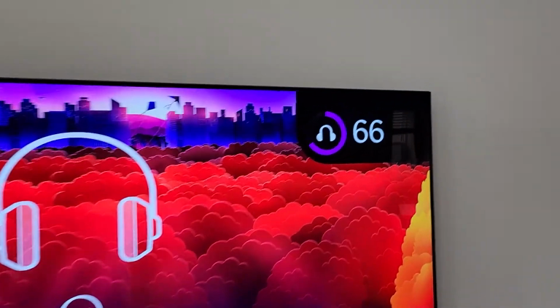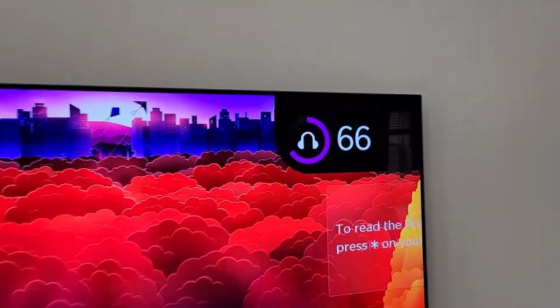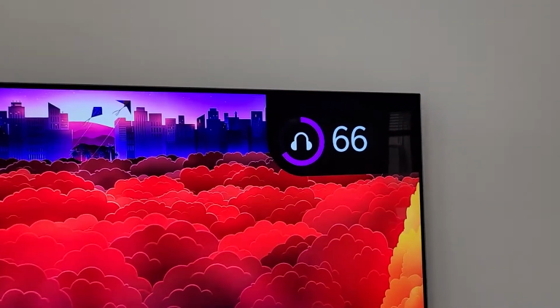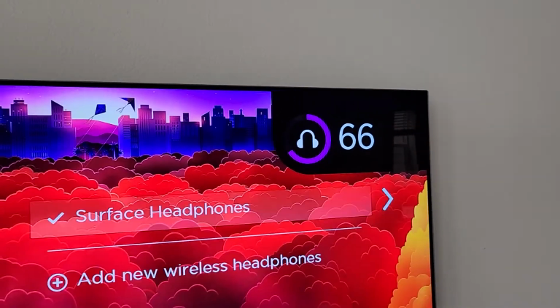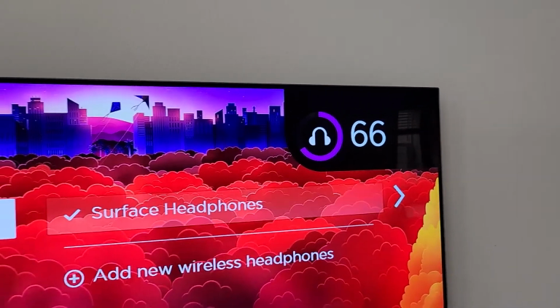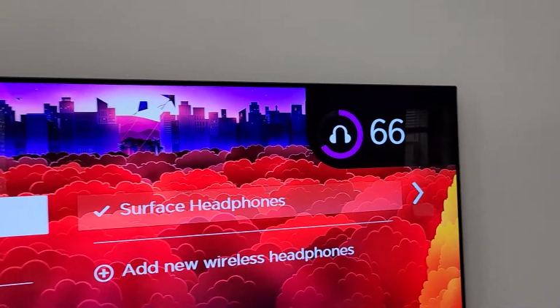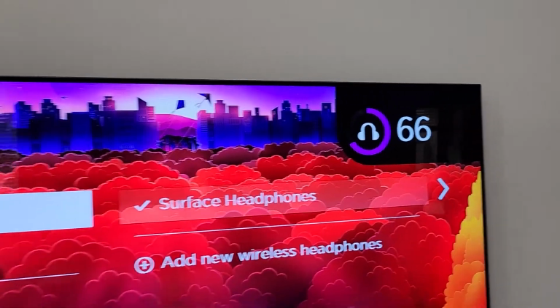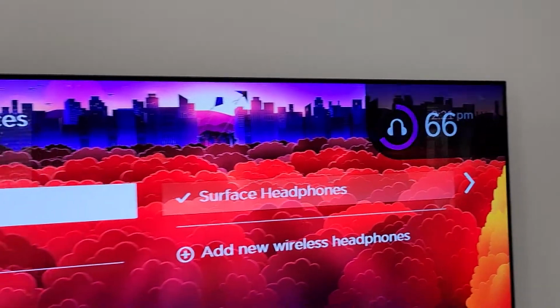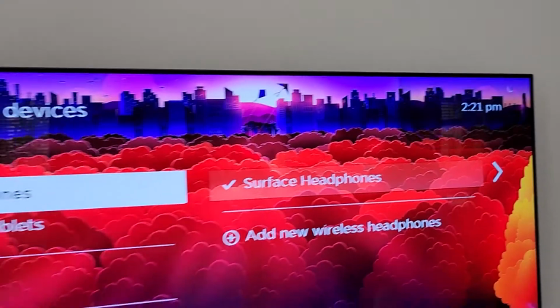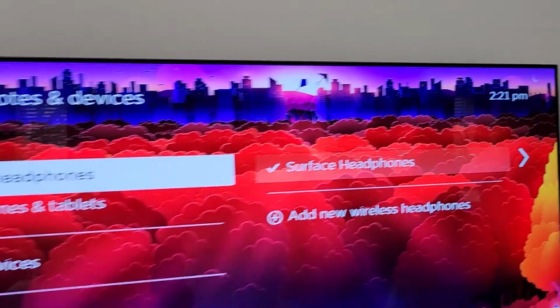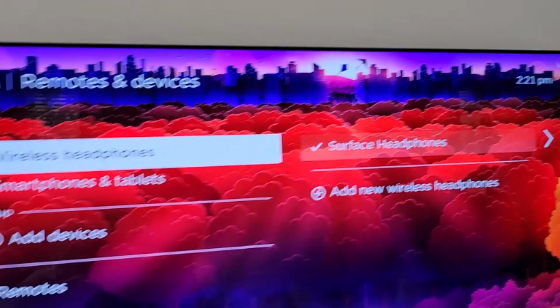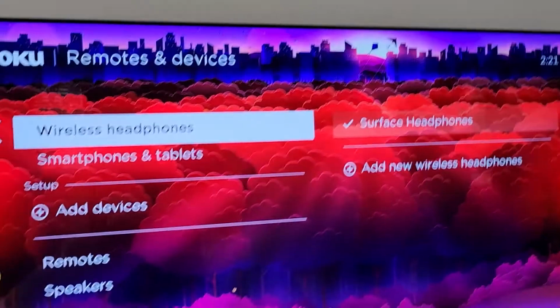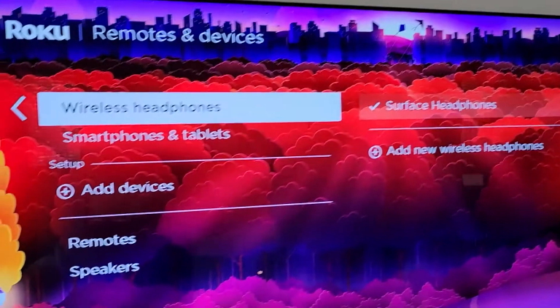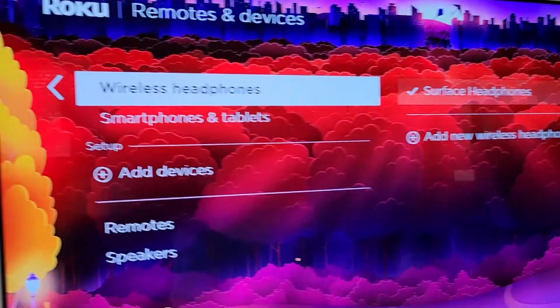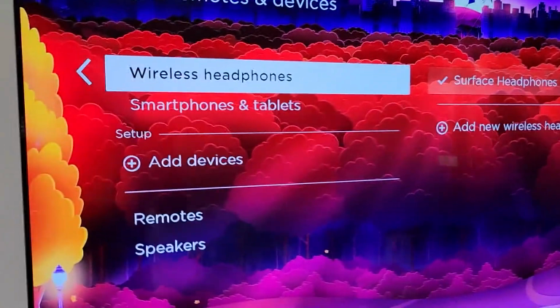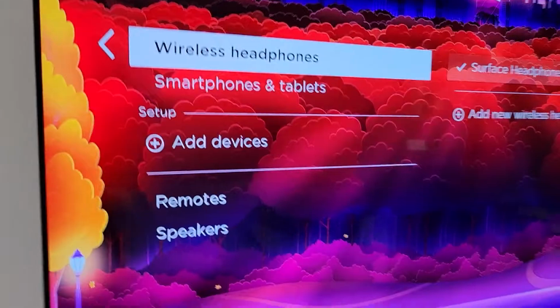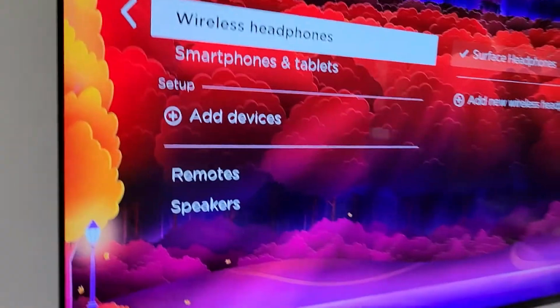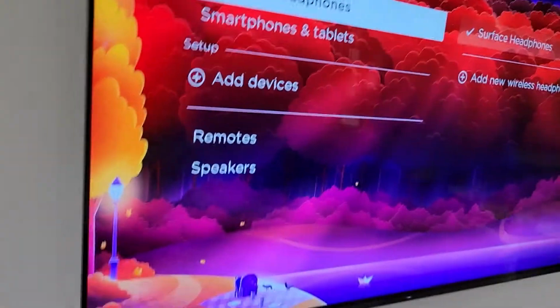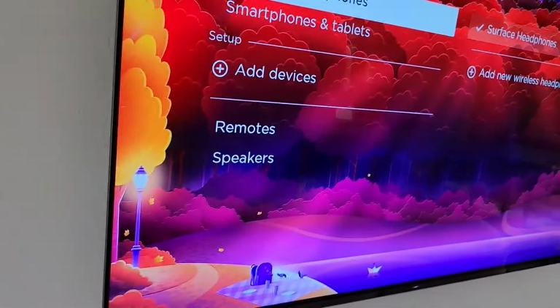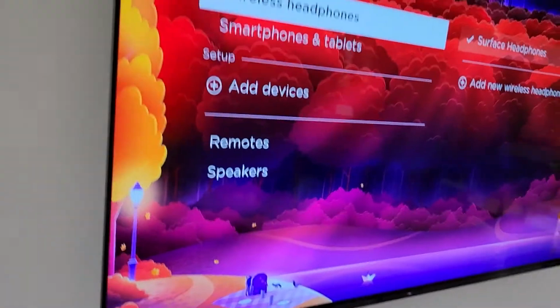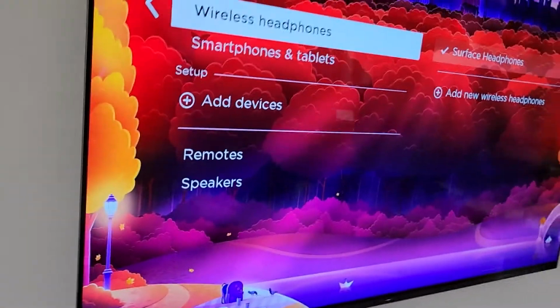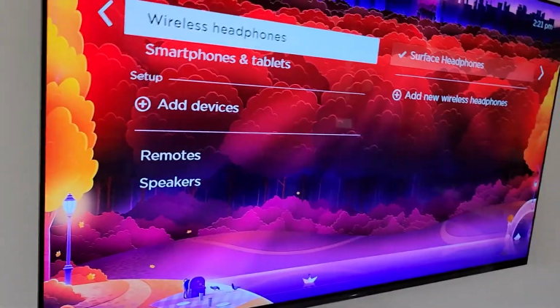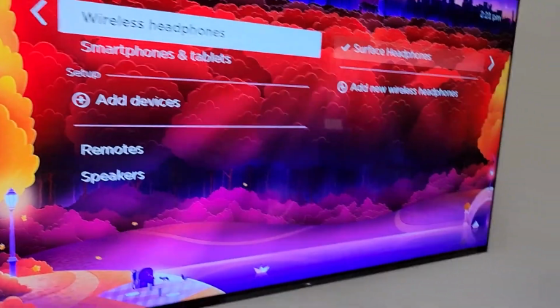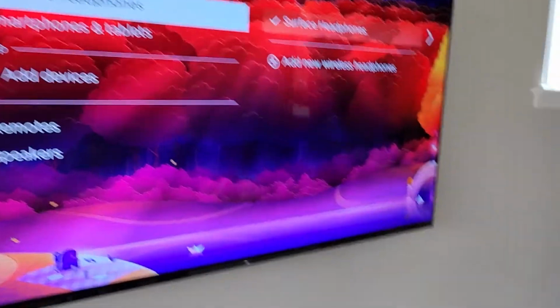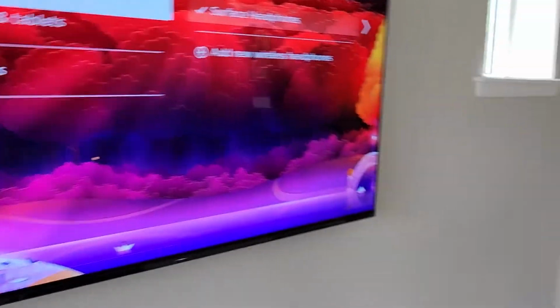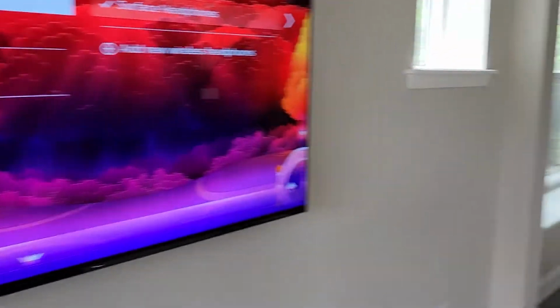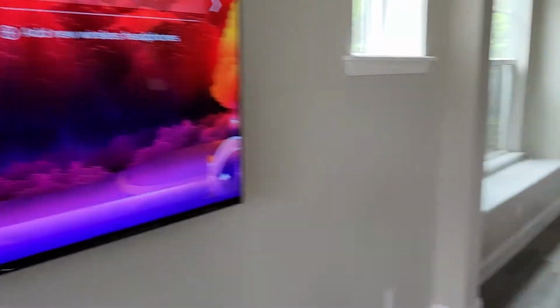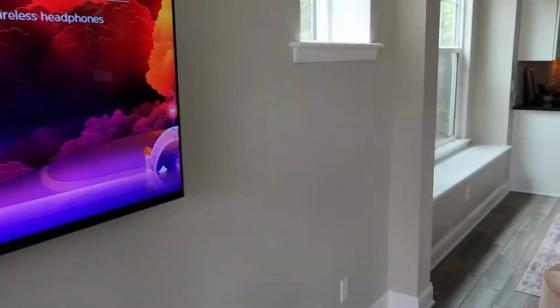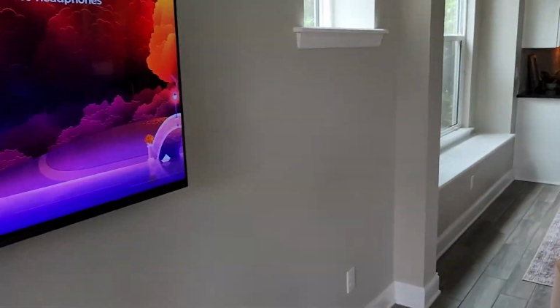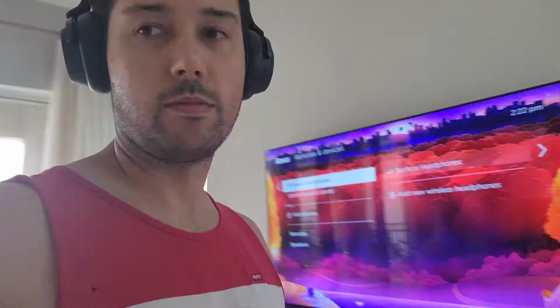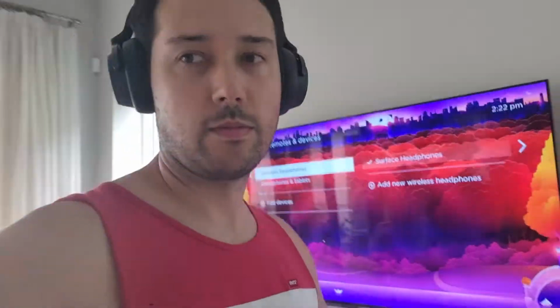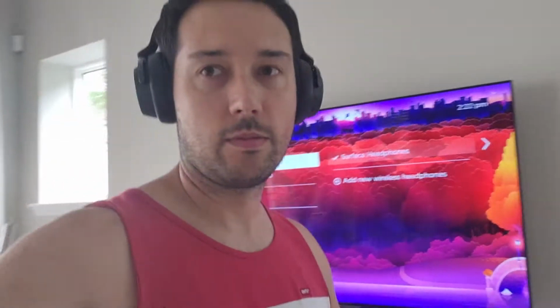You can see that they're set to level 66. I'm going to put the headphones on my head. Give me one second.